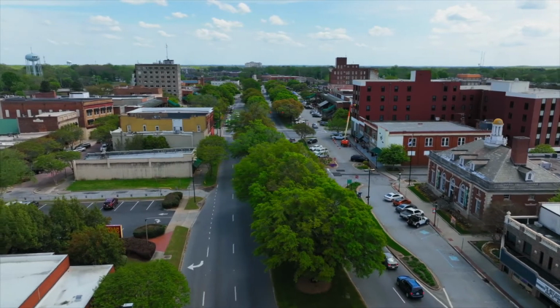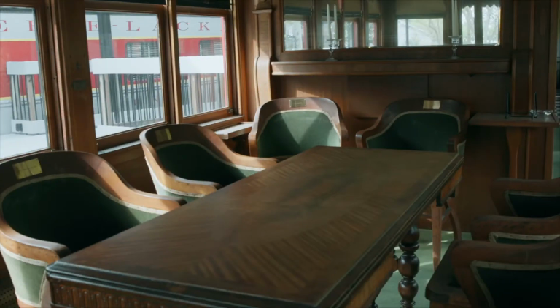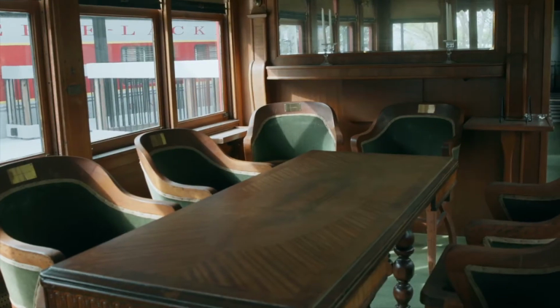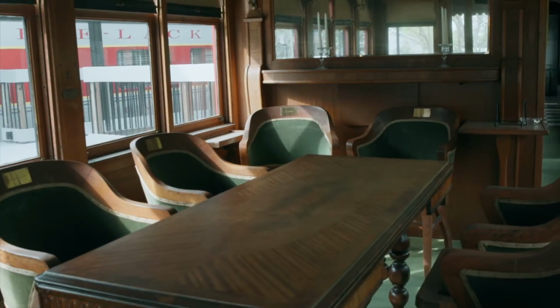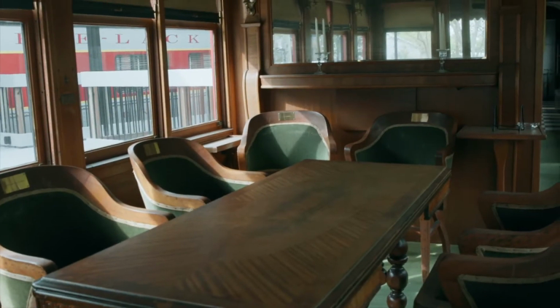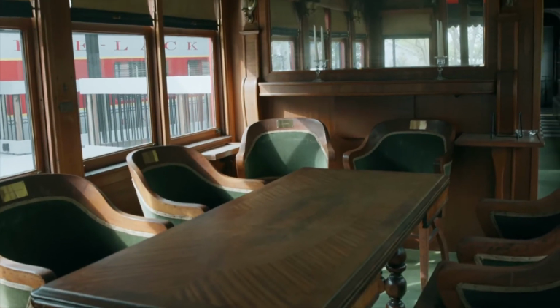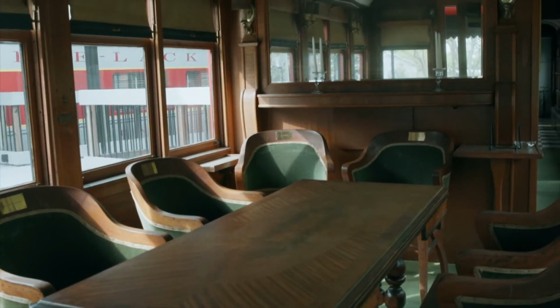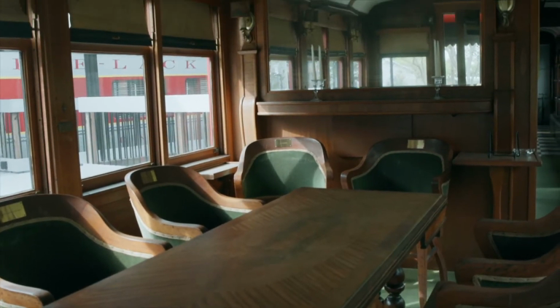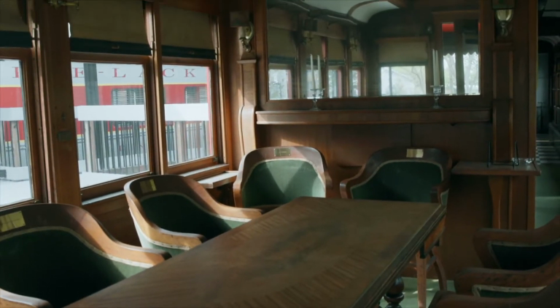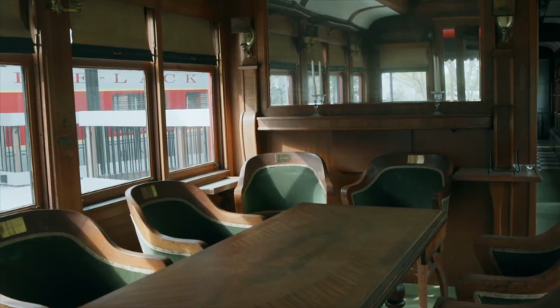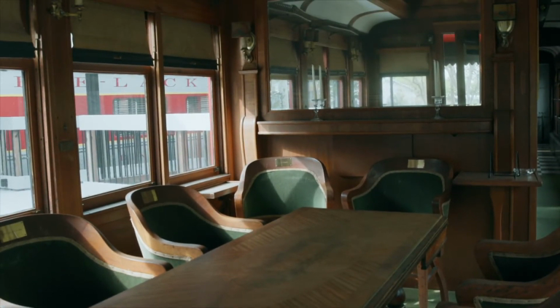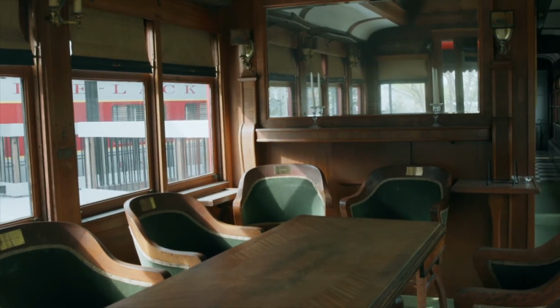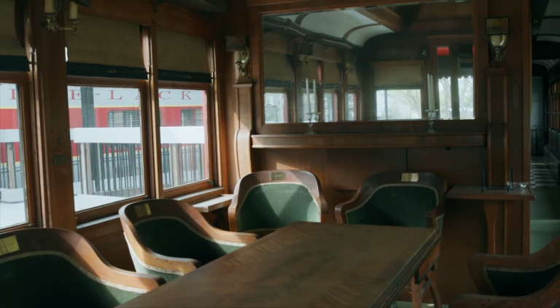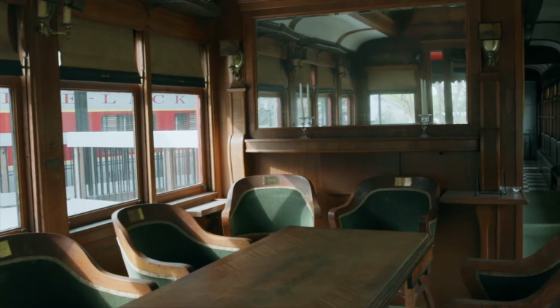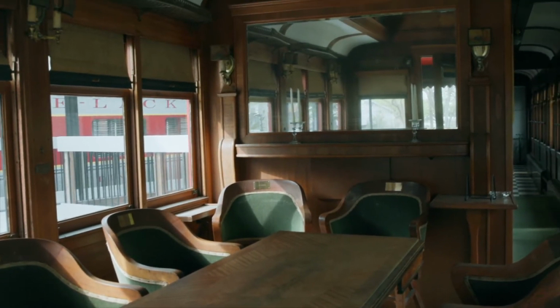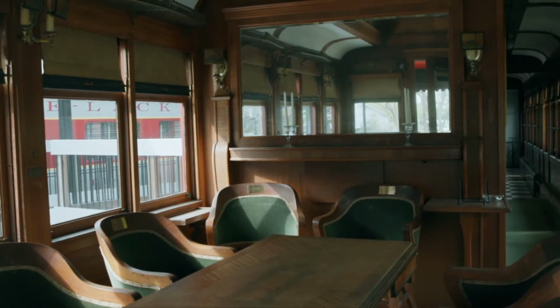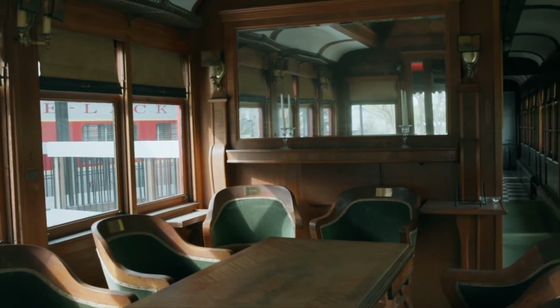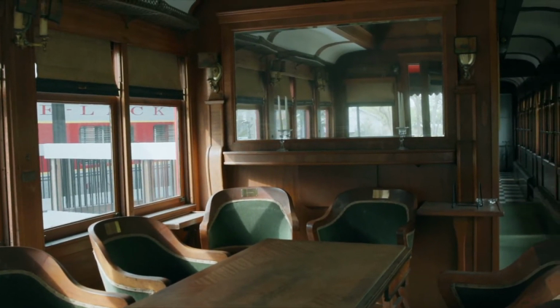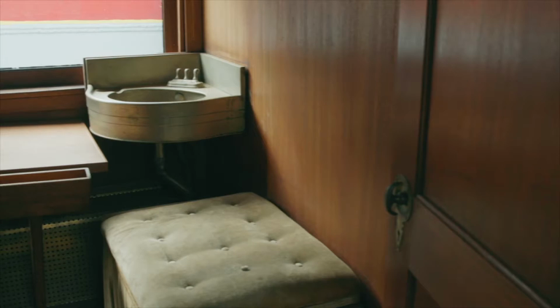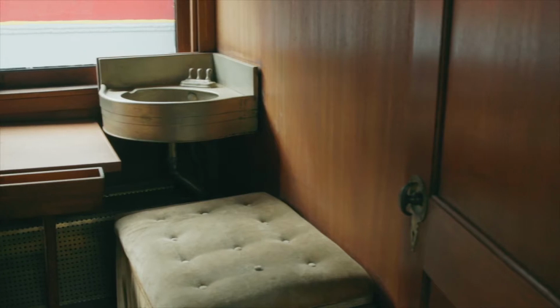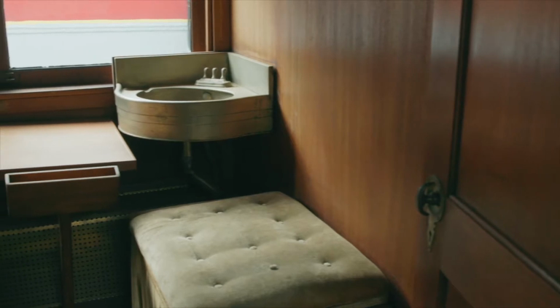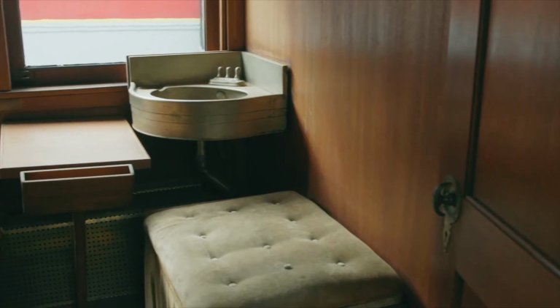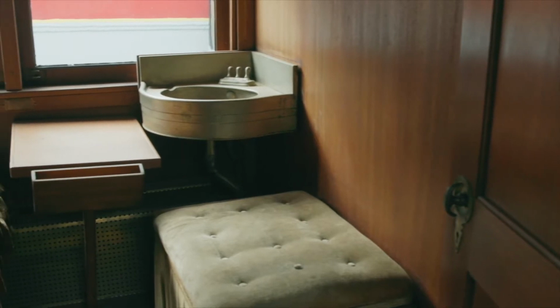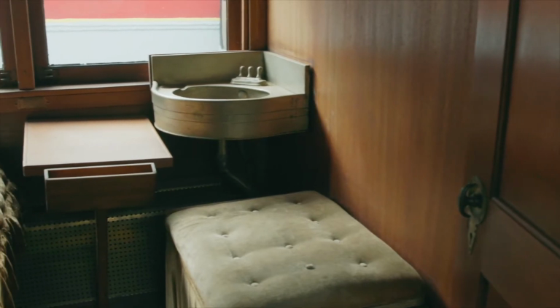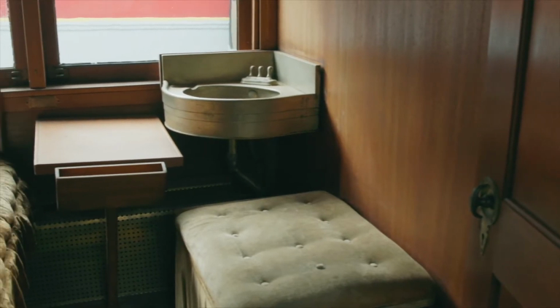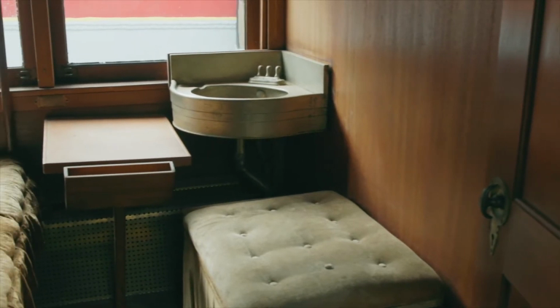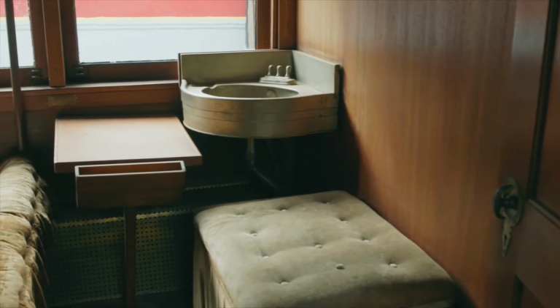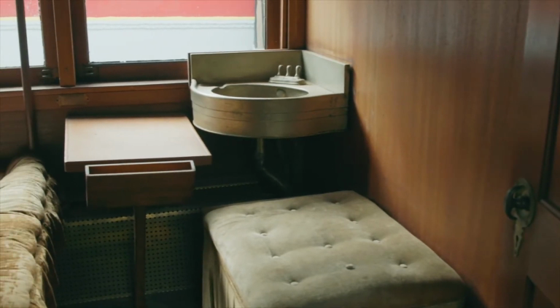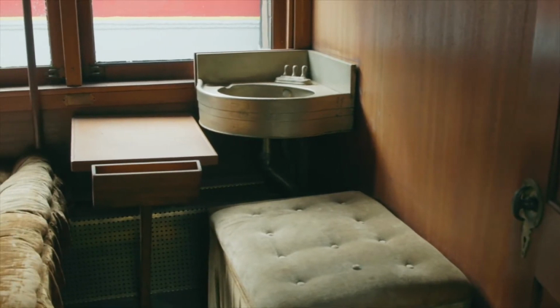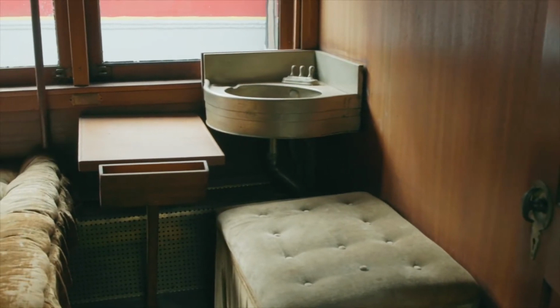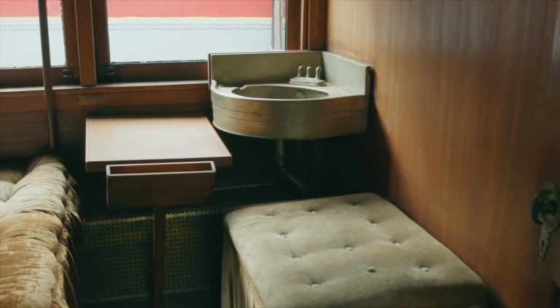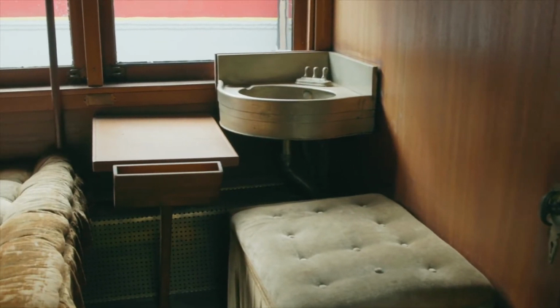They would get on the cars like this. They were called business cars — cars in which the executives could inspect the track.